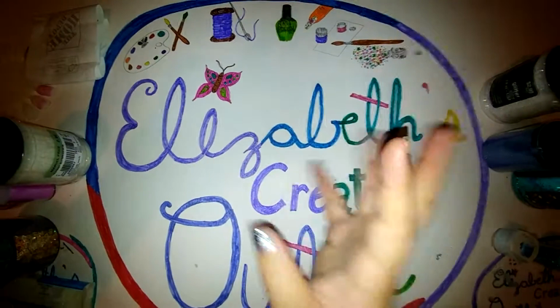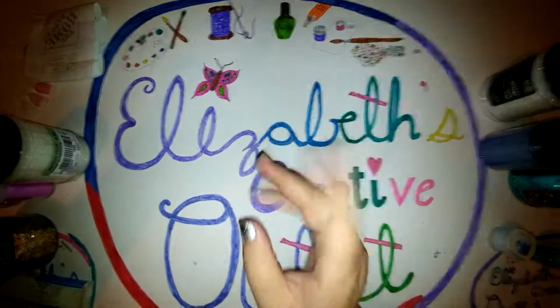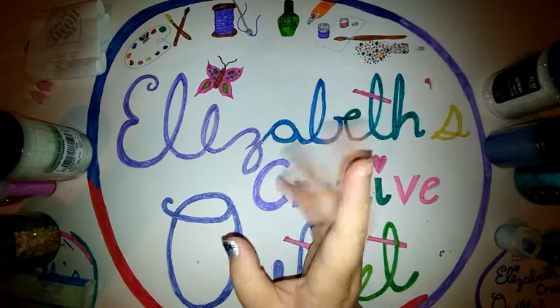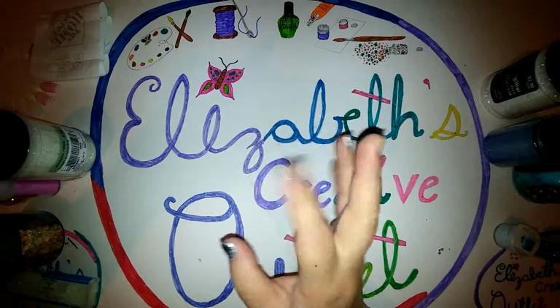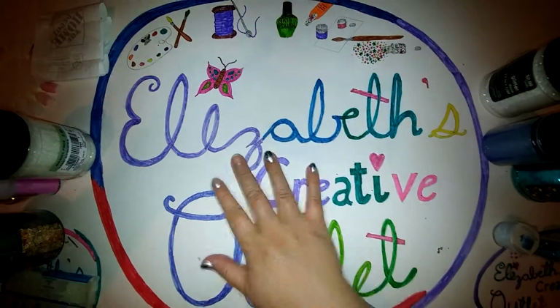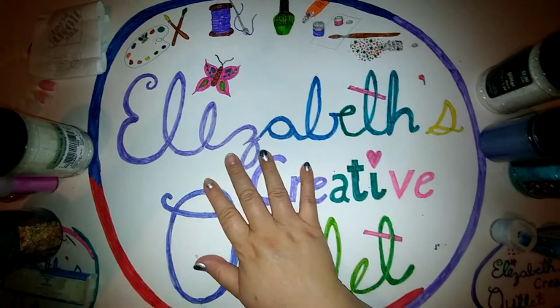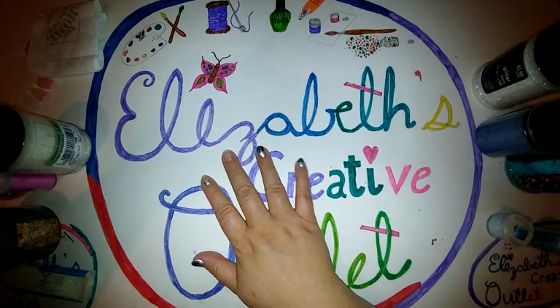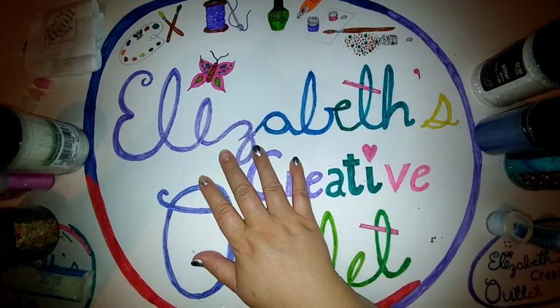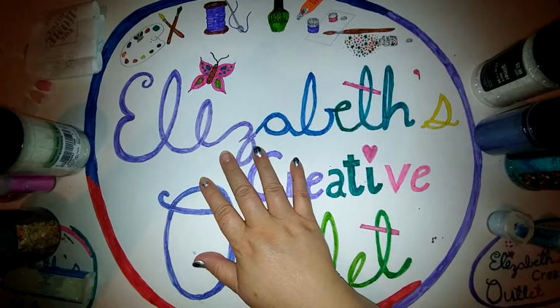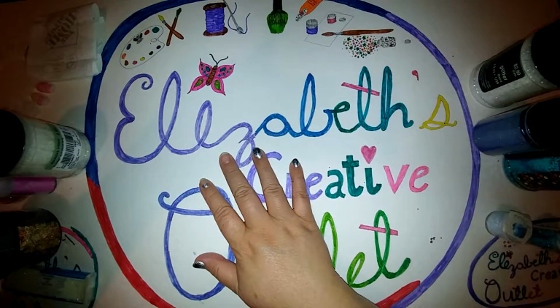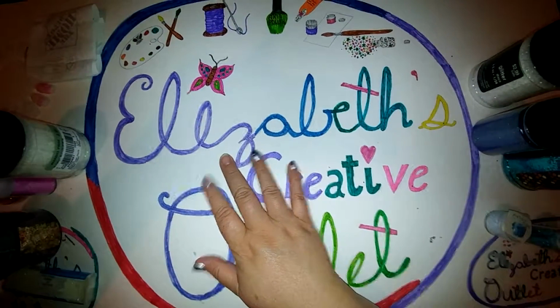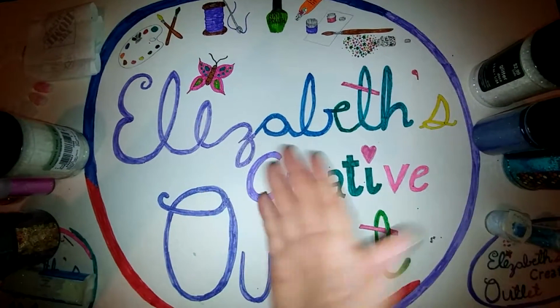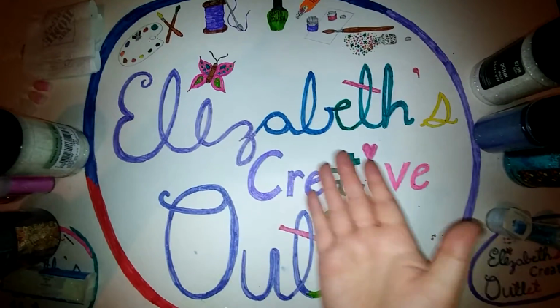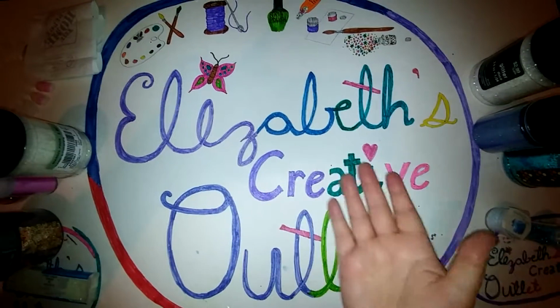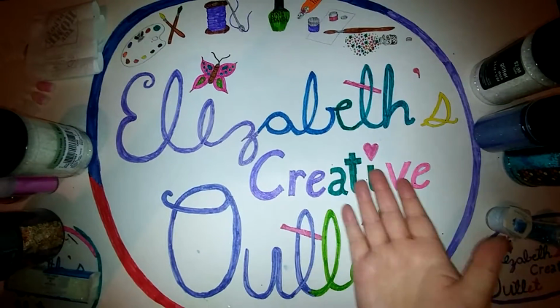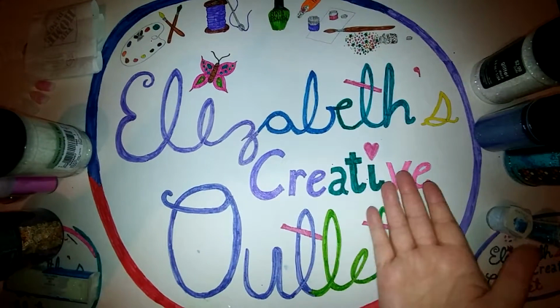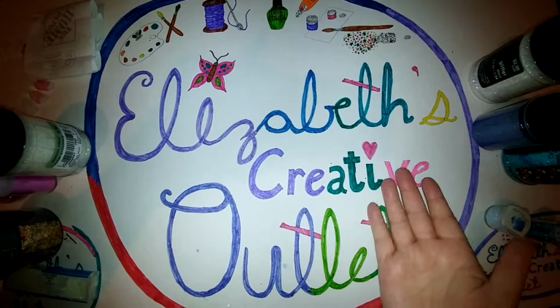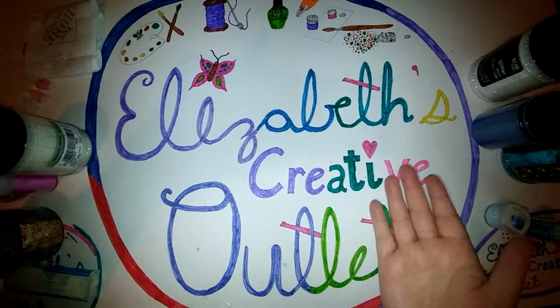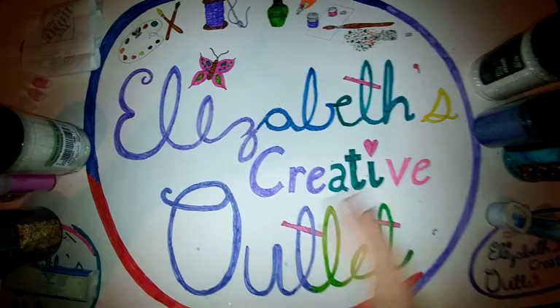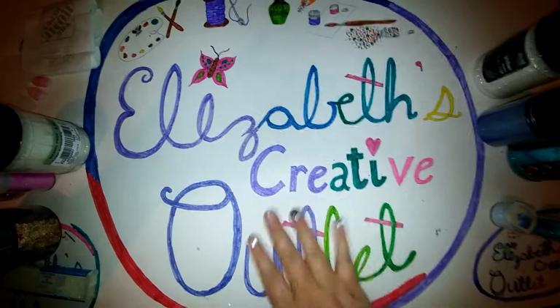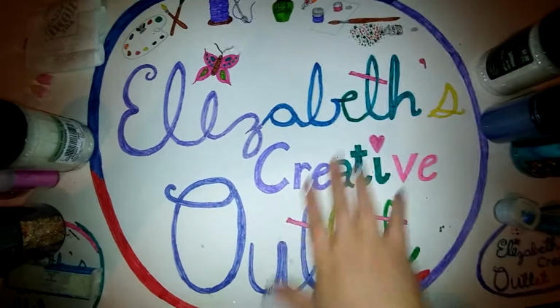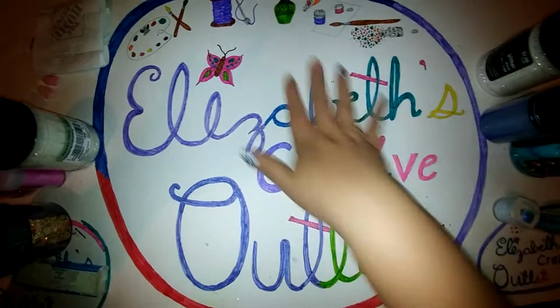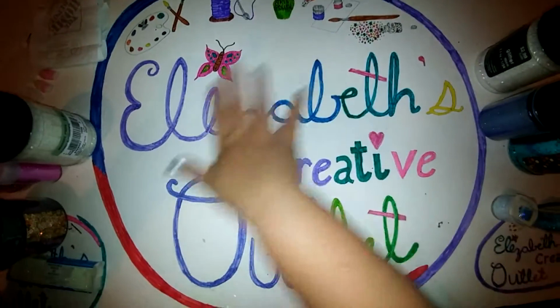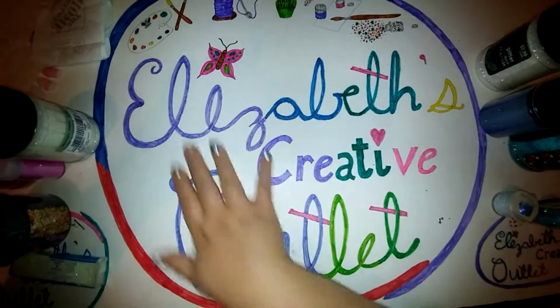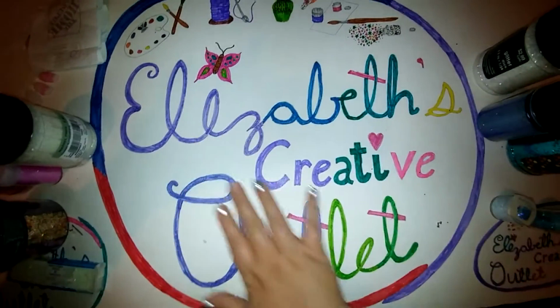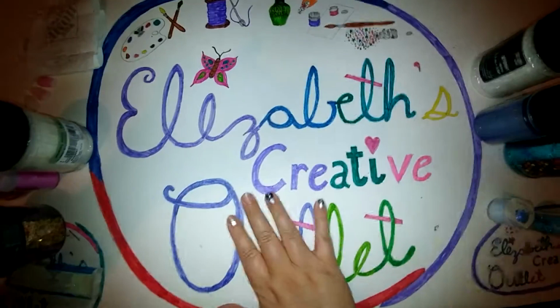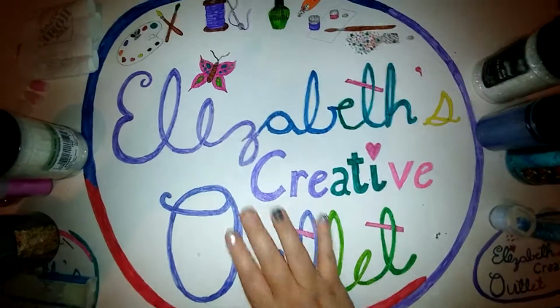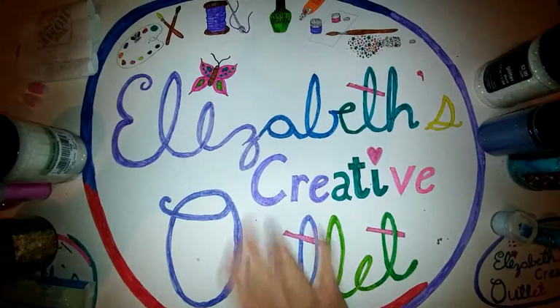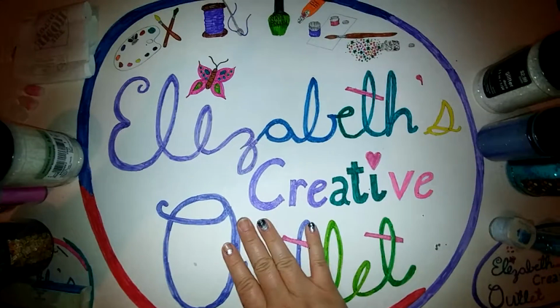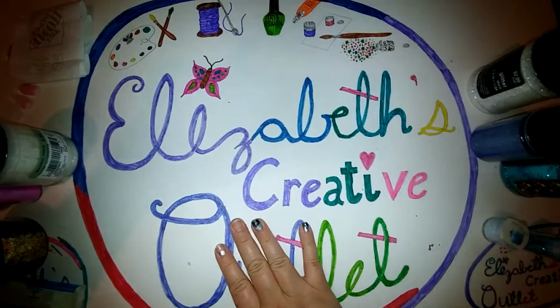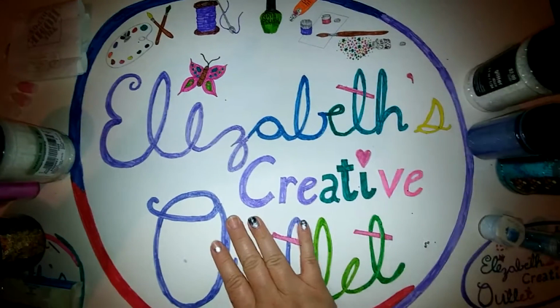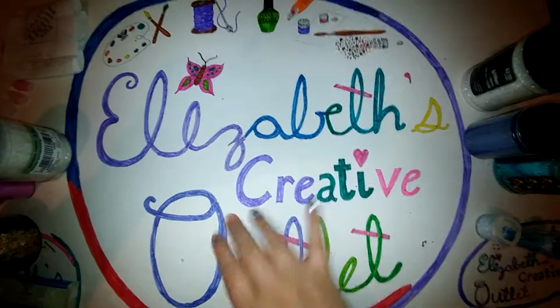Hello everybody, this is Elizabeth with Elizabeth's Creative Outlet. As you can see, I finished my giant logo.